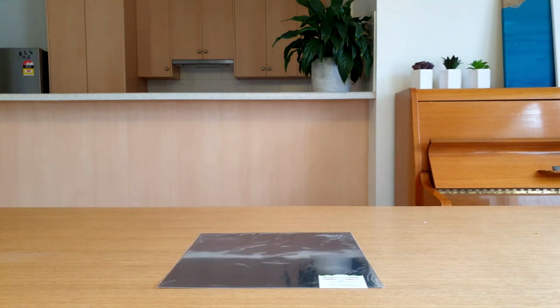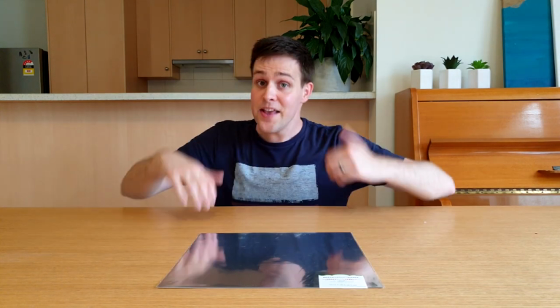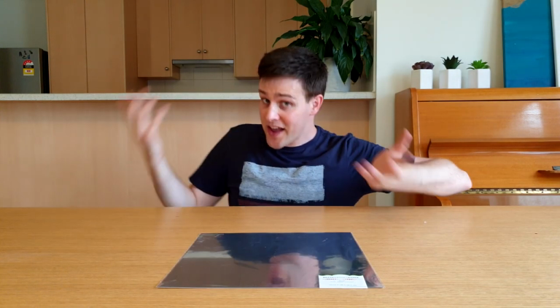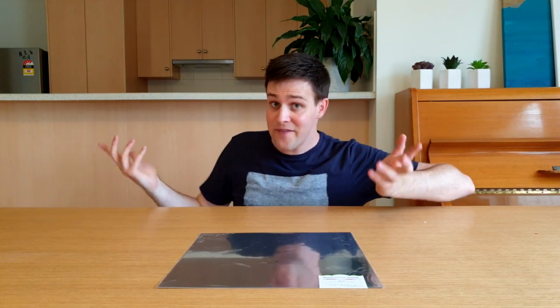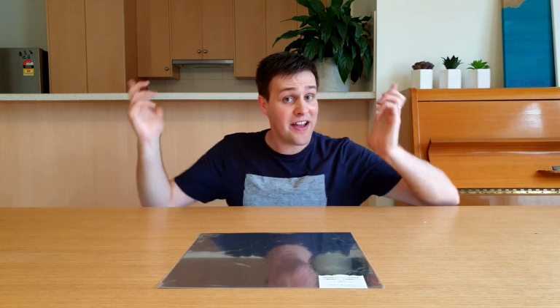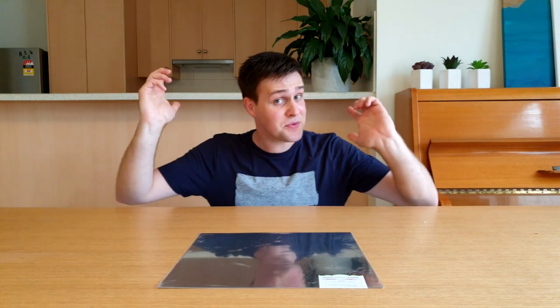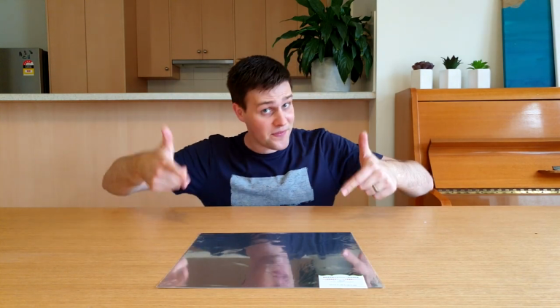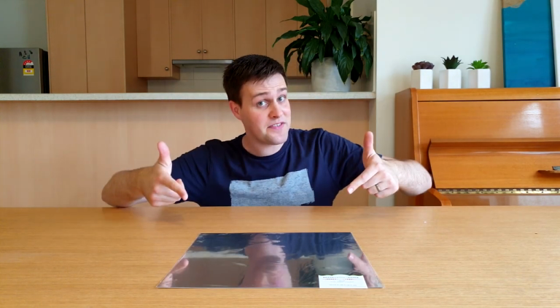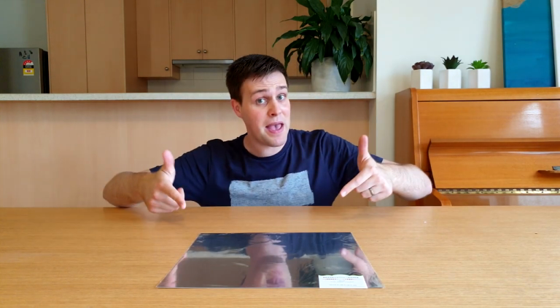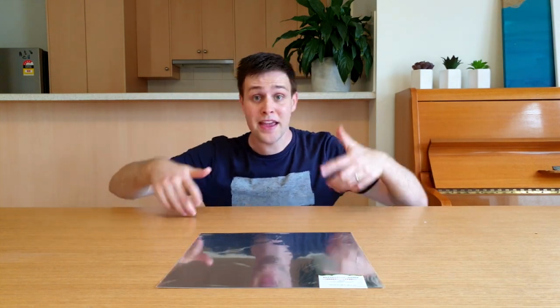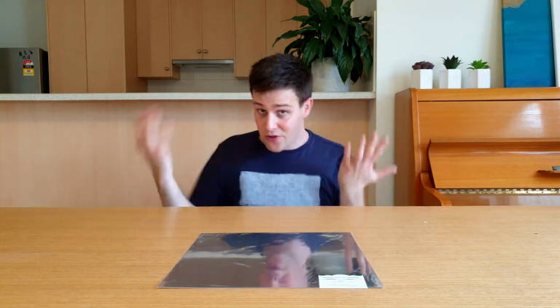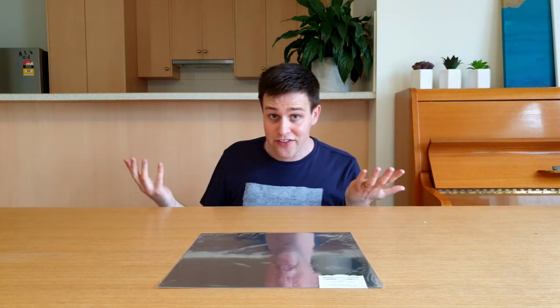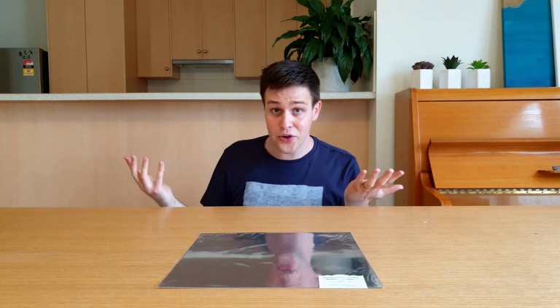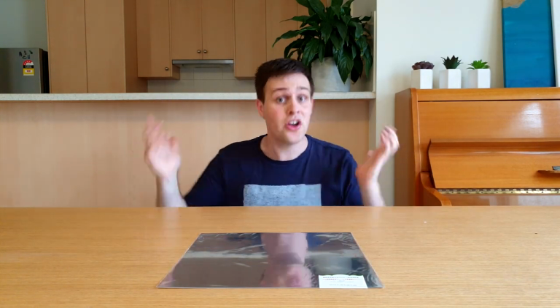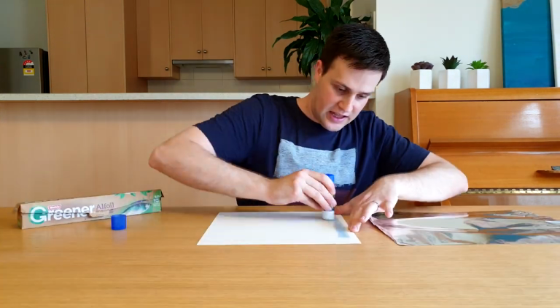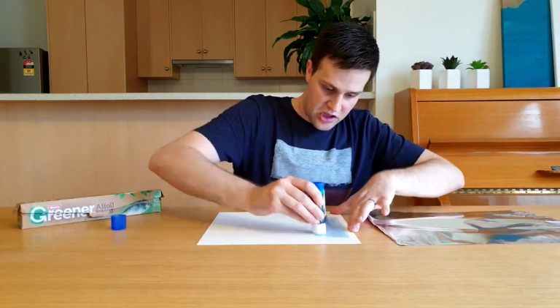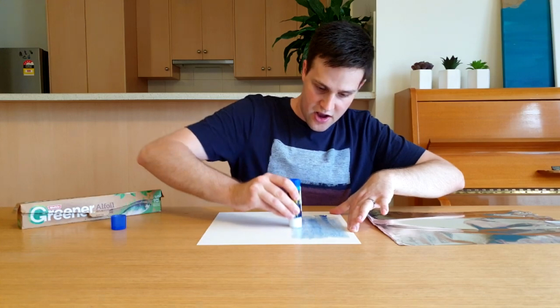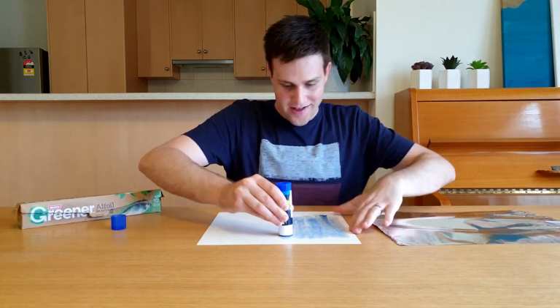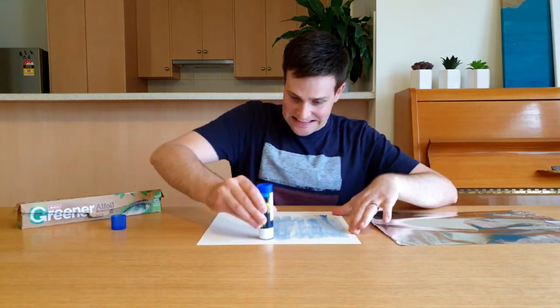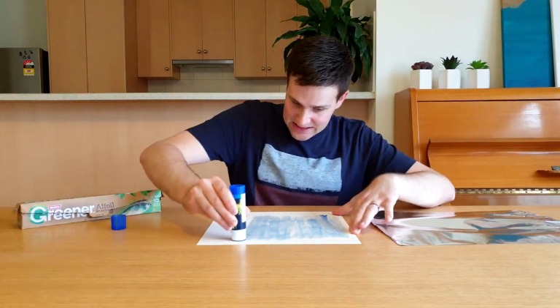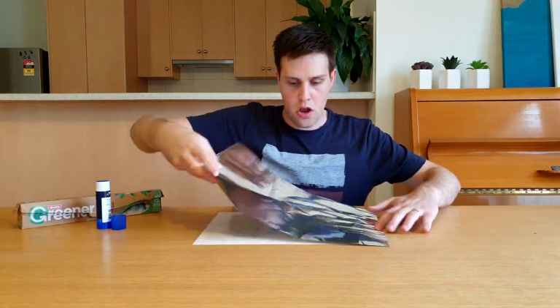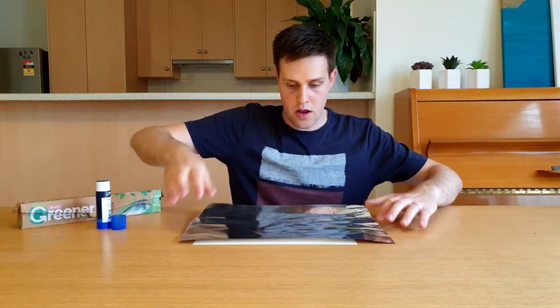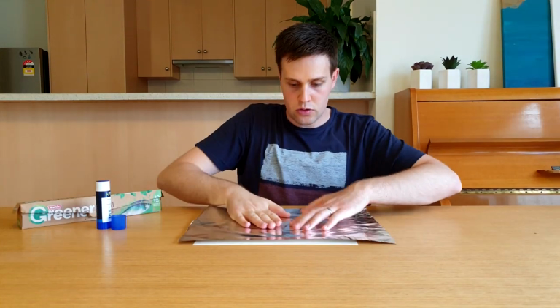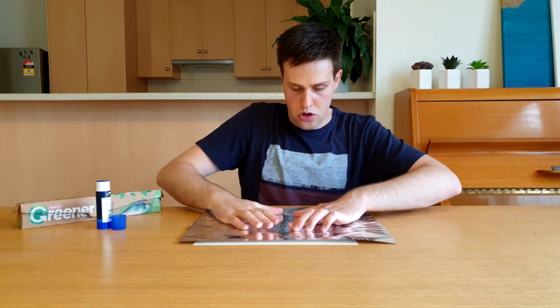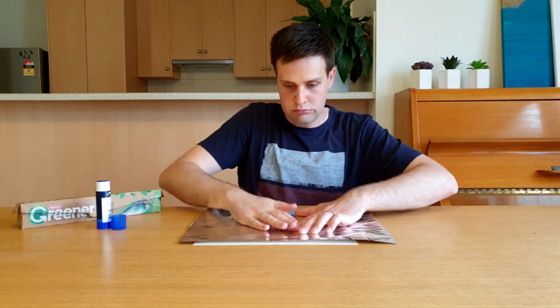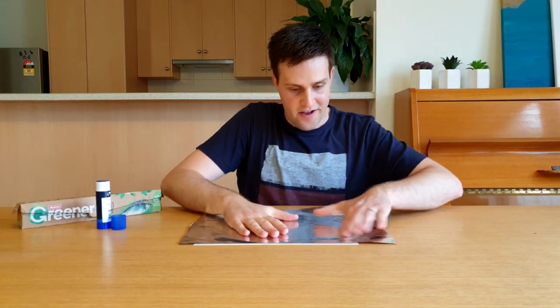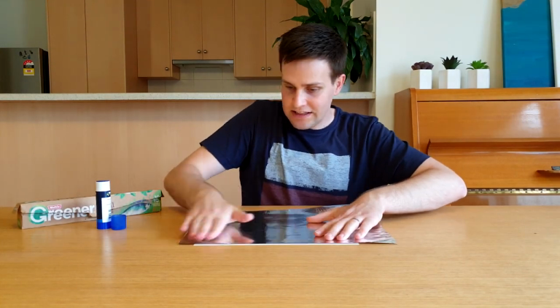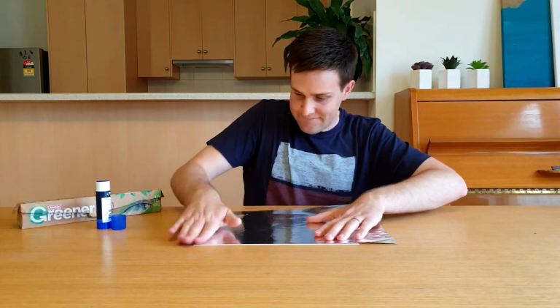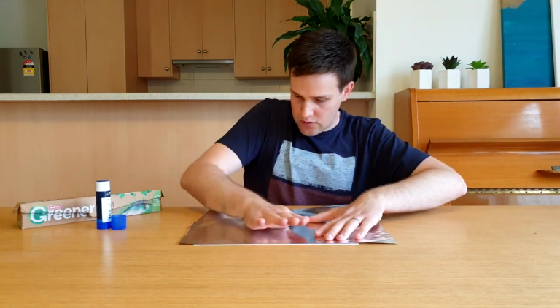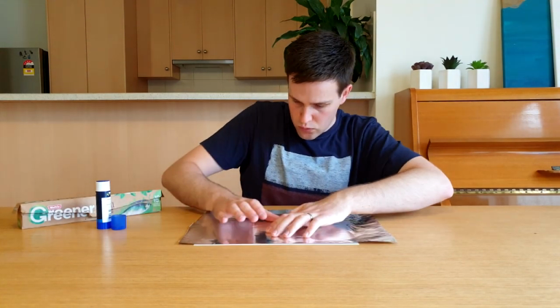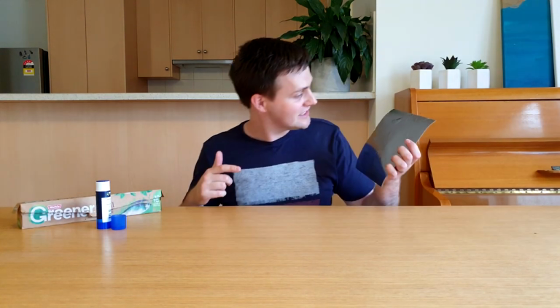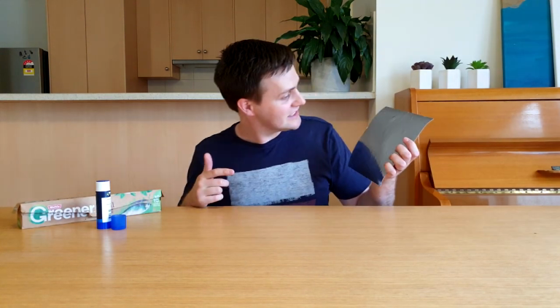If you can't find this reflective paper in a craft store, you can make your own by gluing aluminium foil to a thin piece of cardboard.